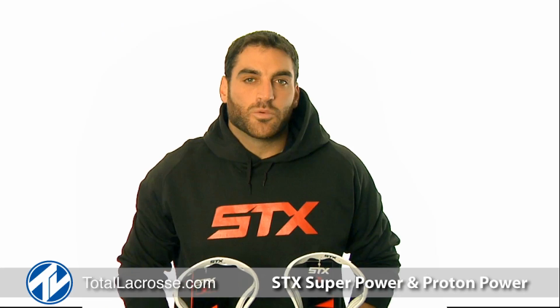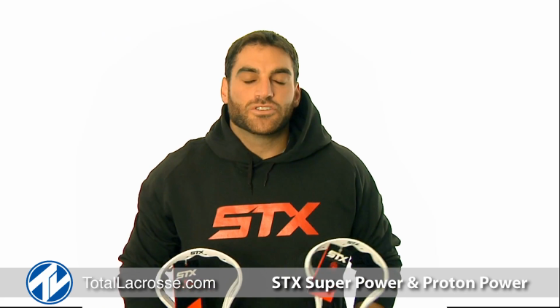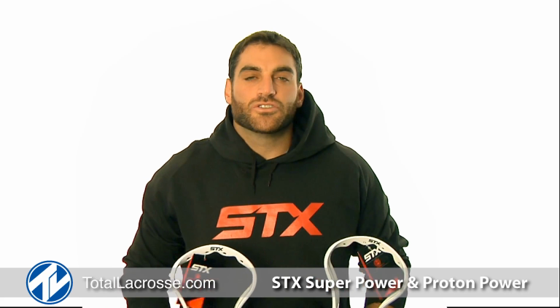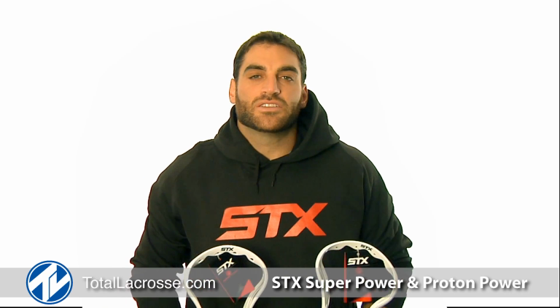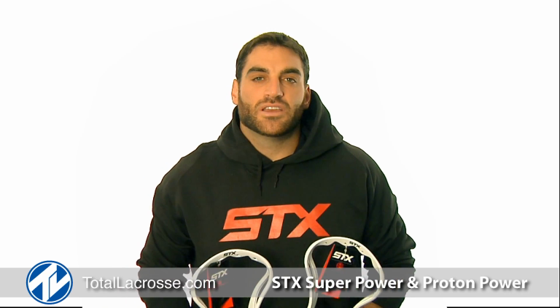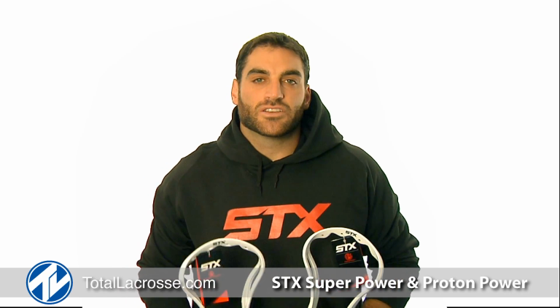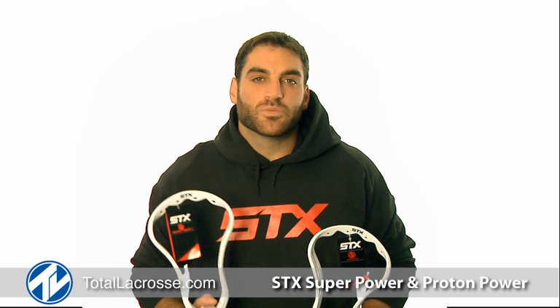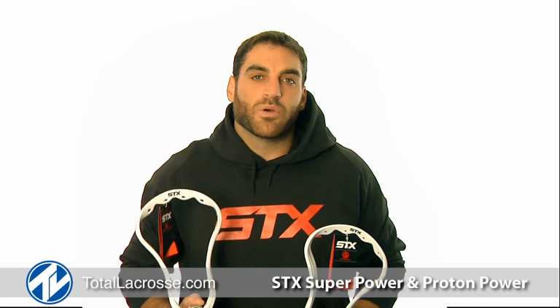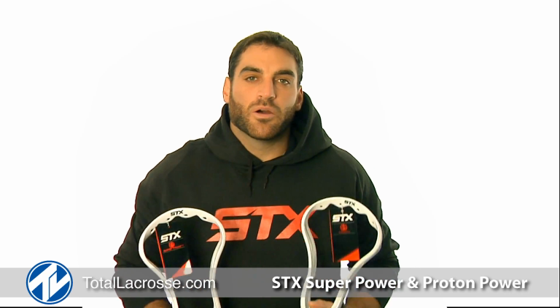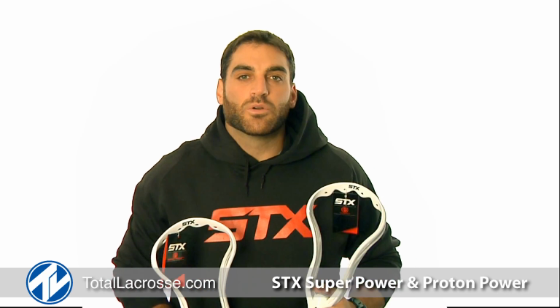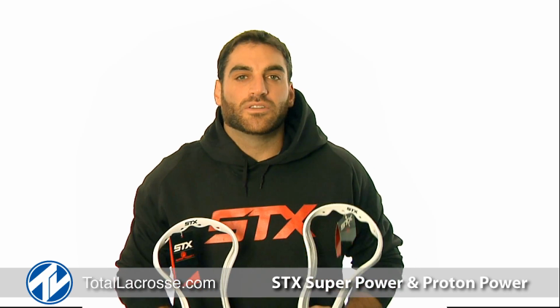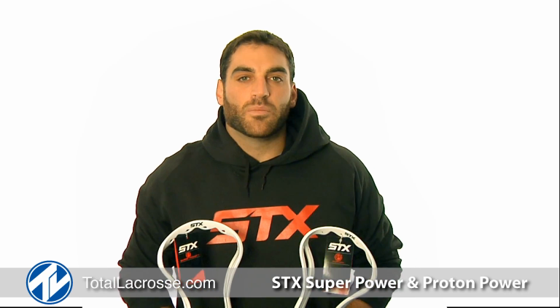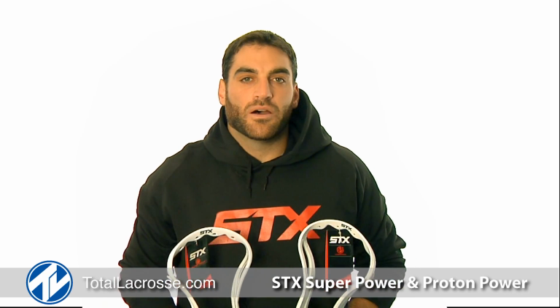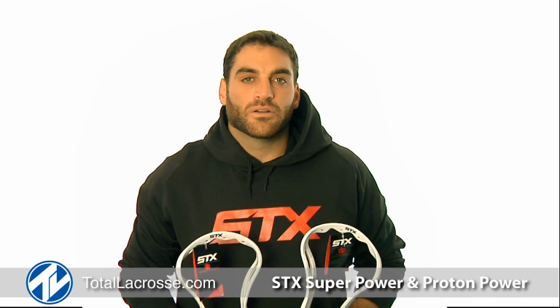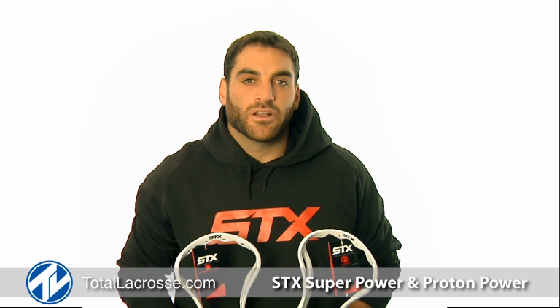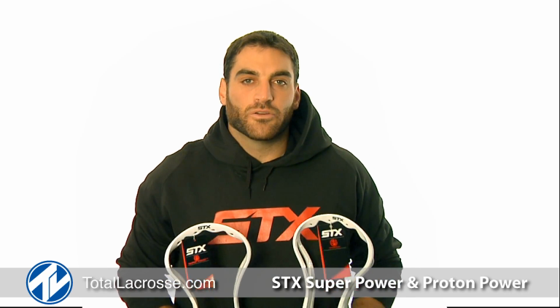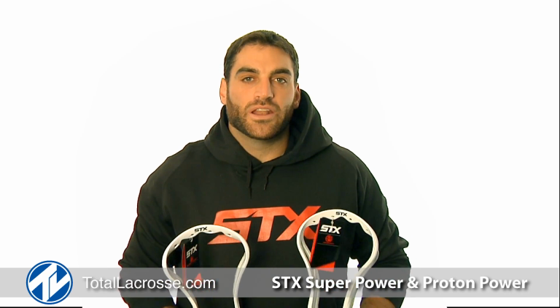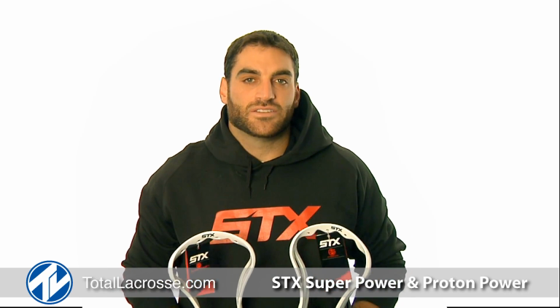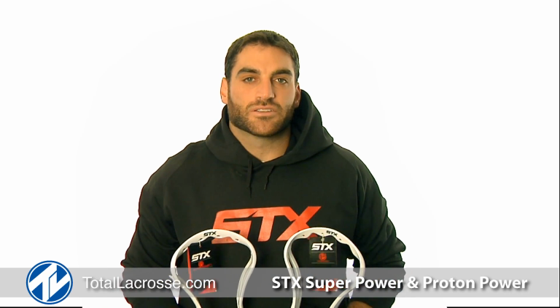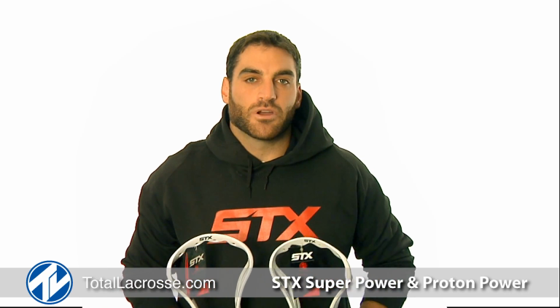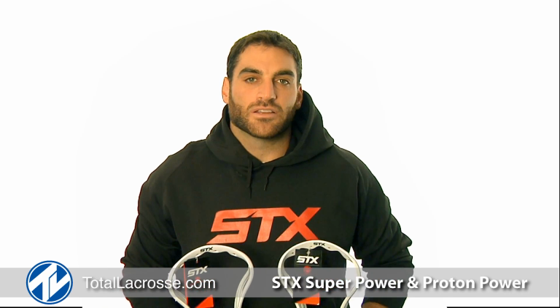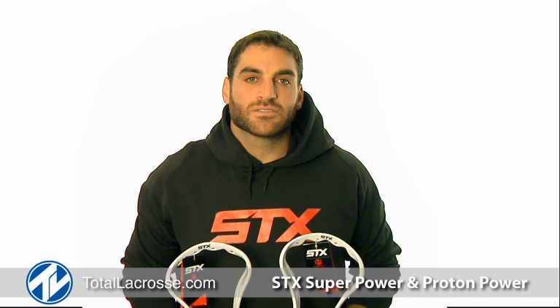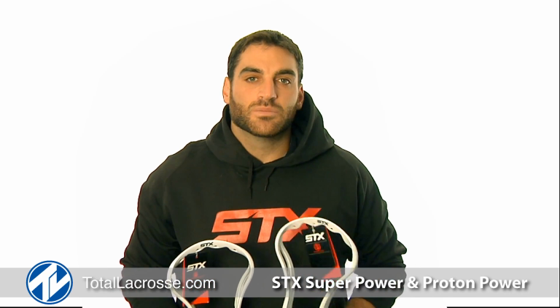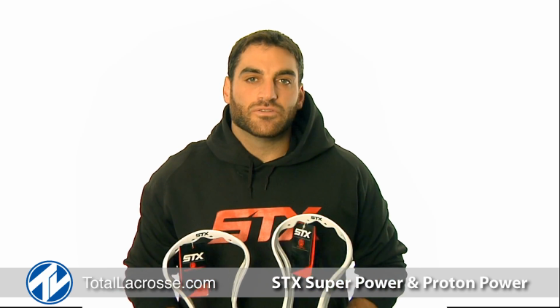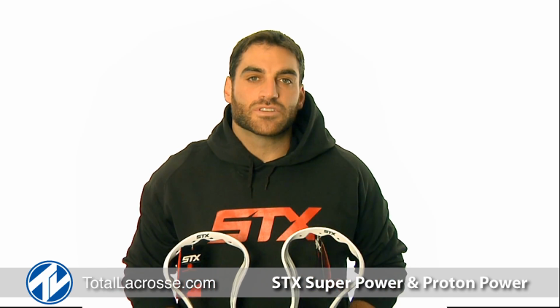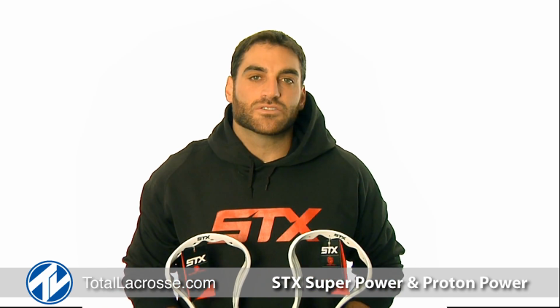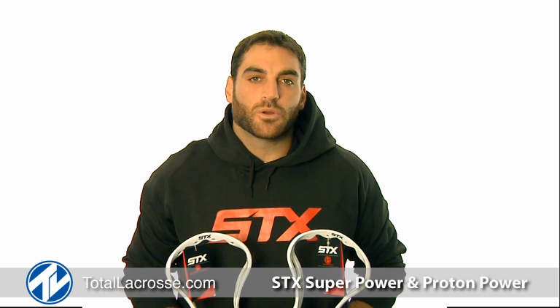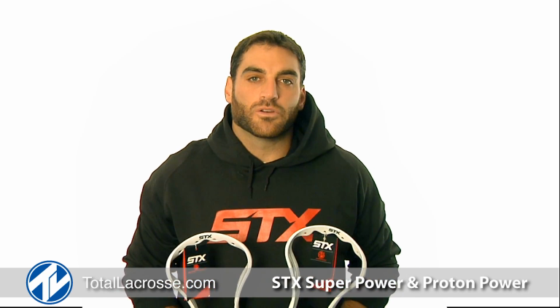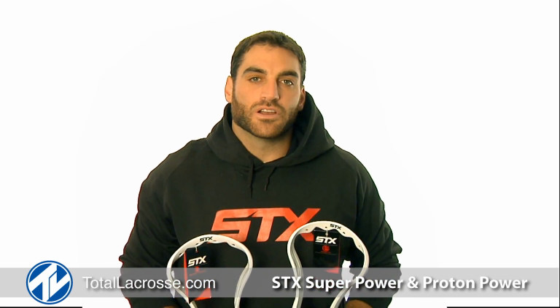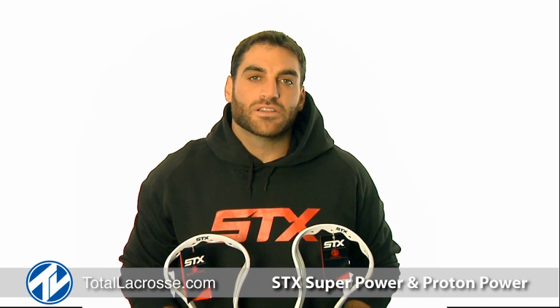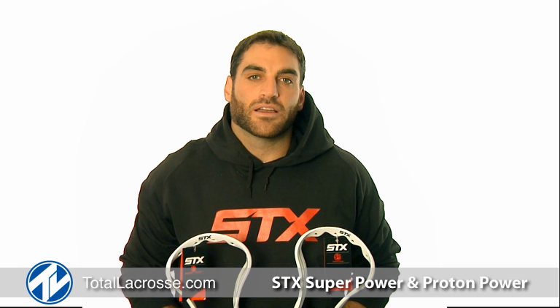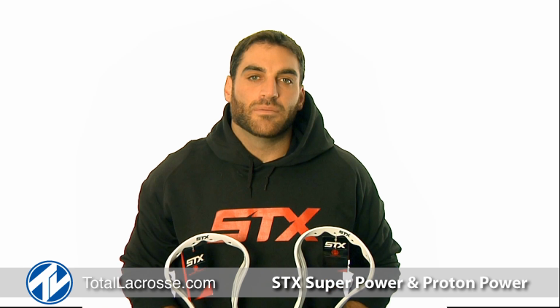To purchase your STX Super Power and Proton Power and other great STX products, please visit TotalLacrosse.com.